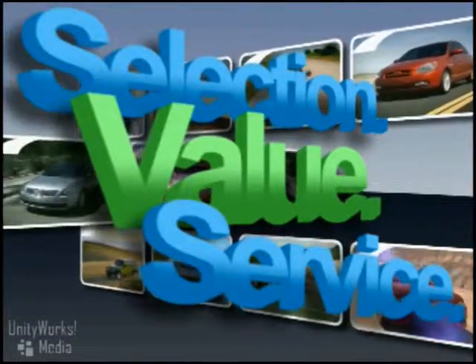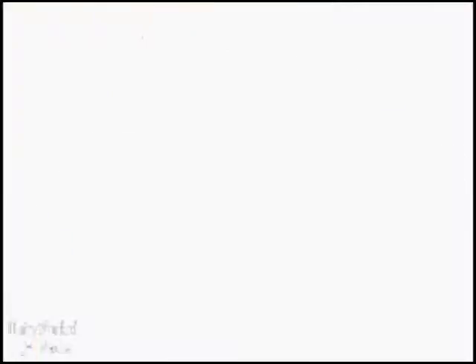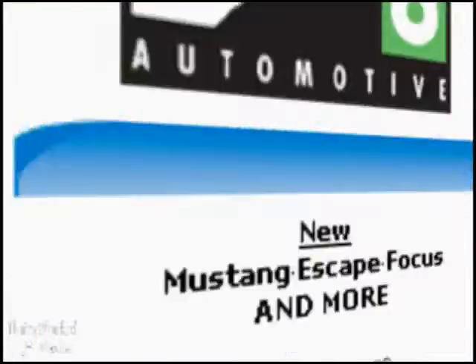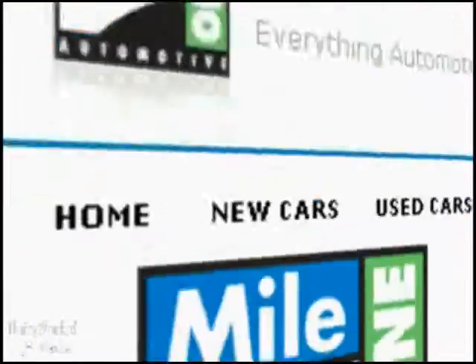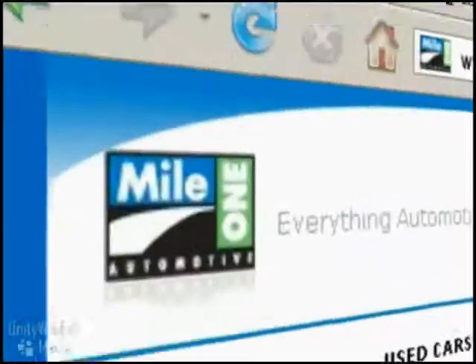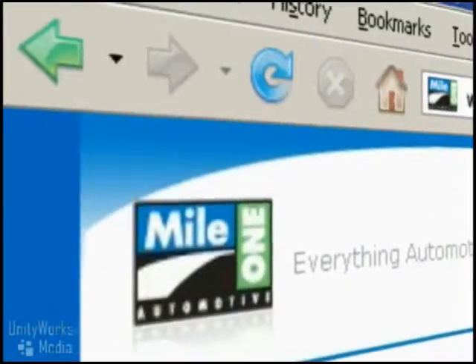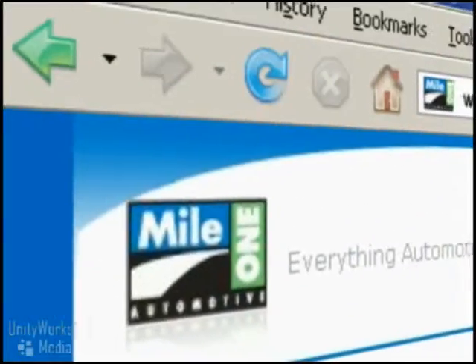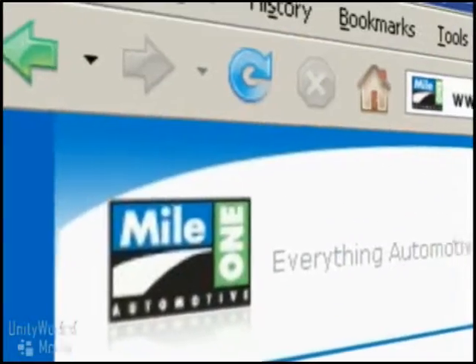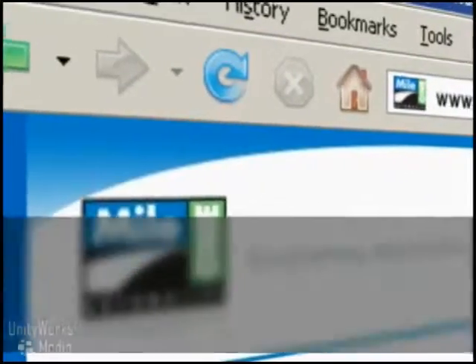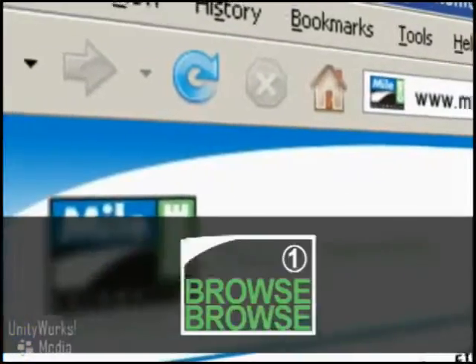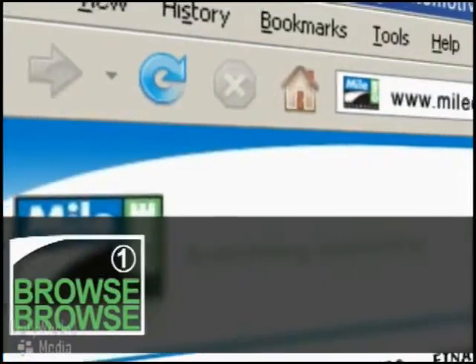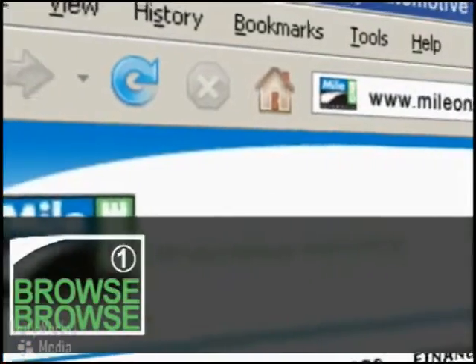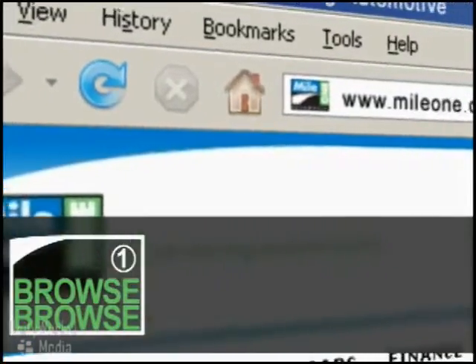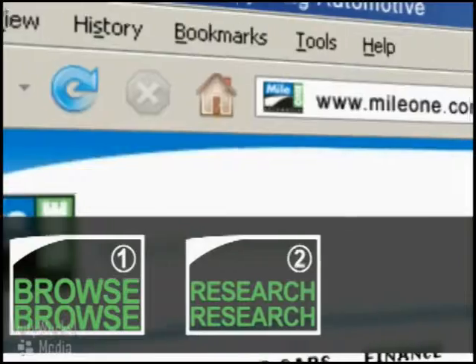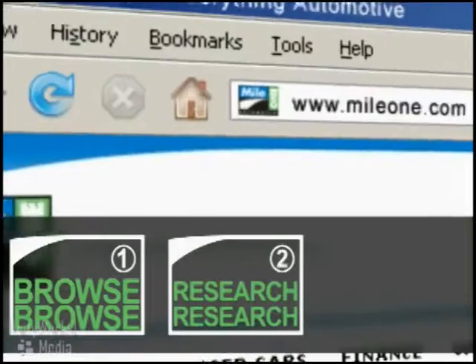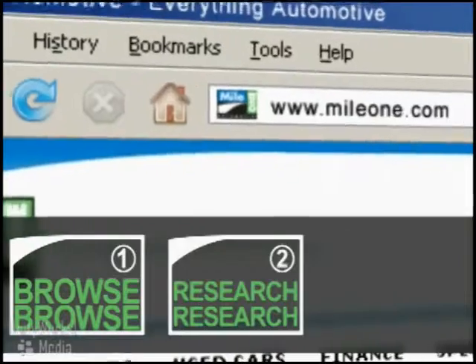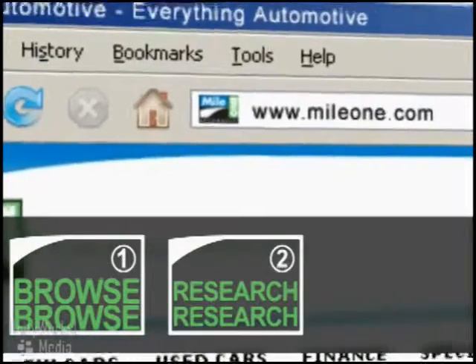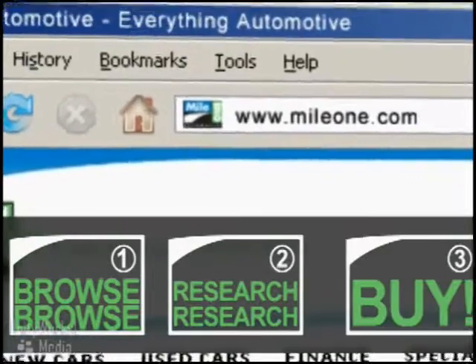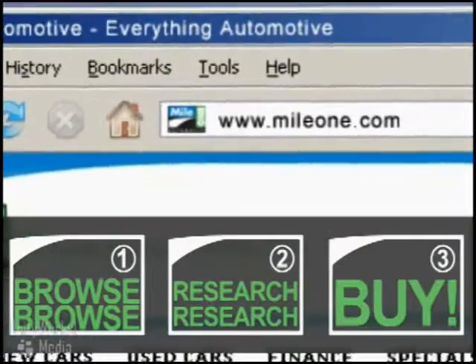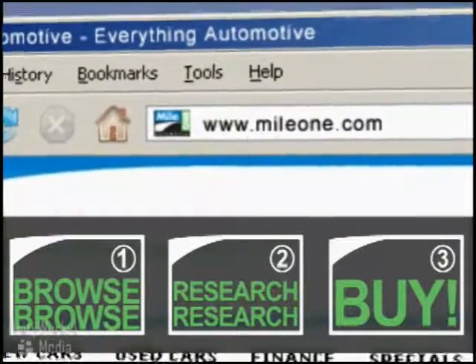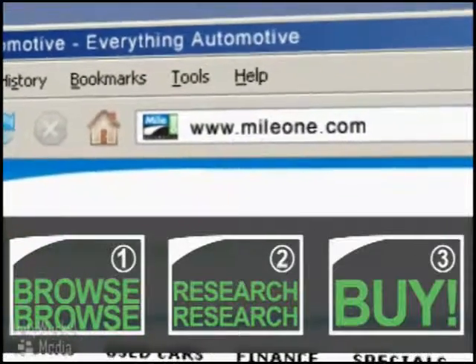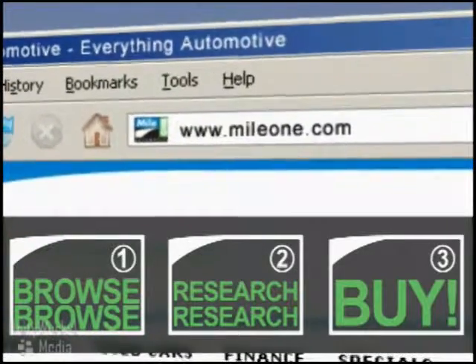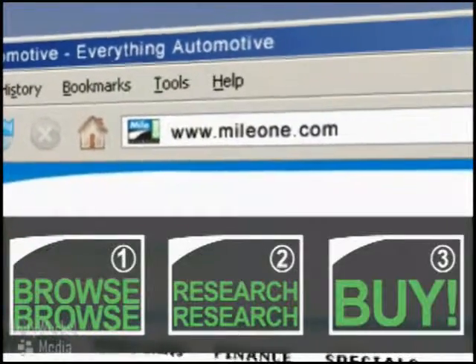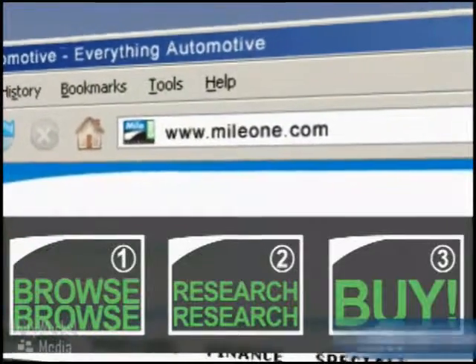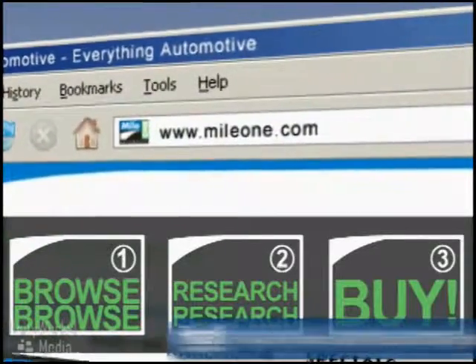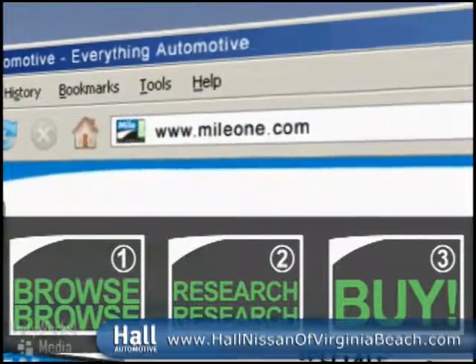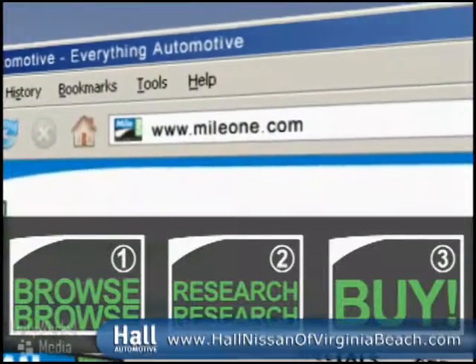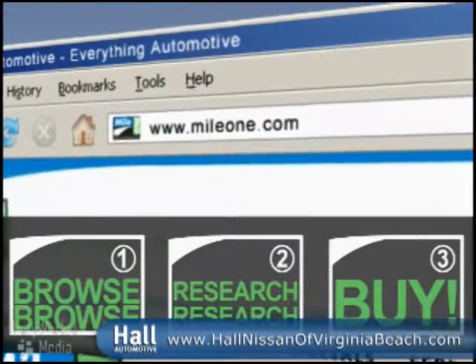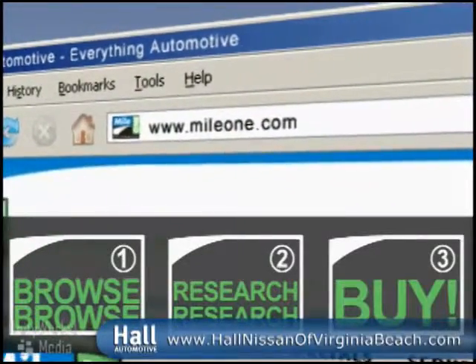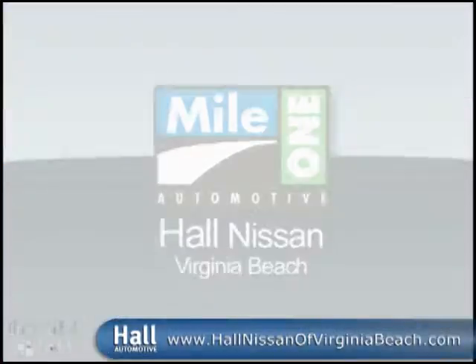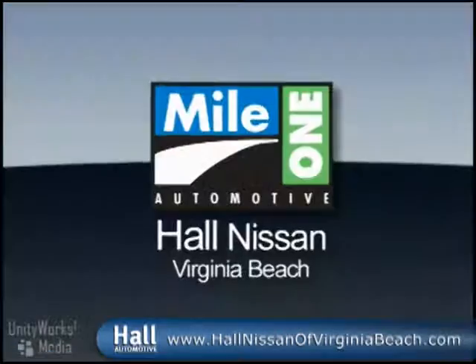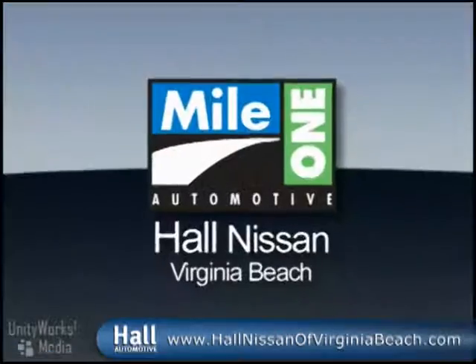In three easy steps — browse, research, buy — right from our website, or stop by our location today.